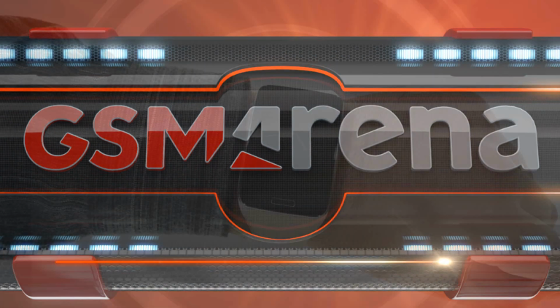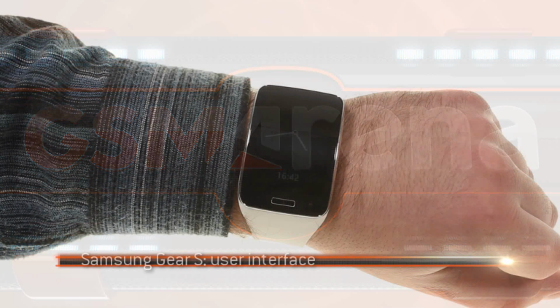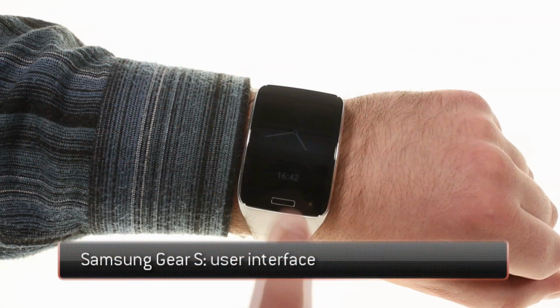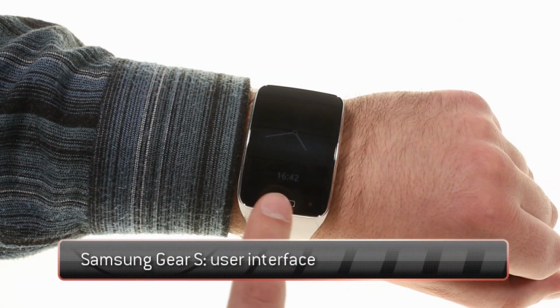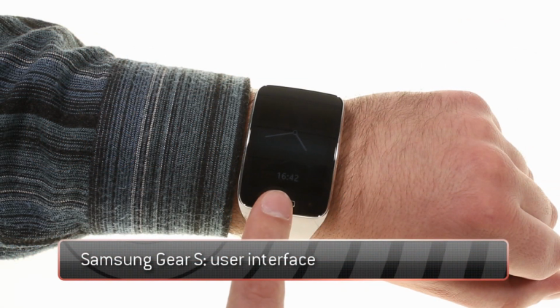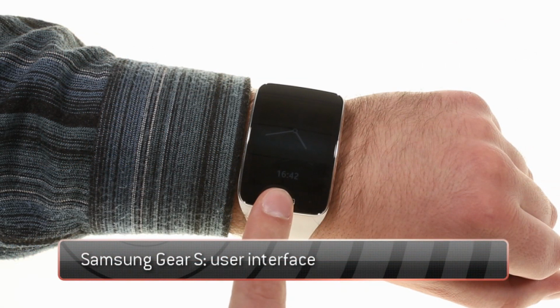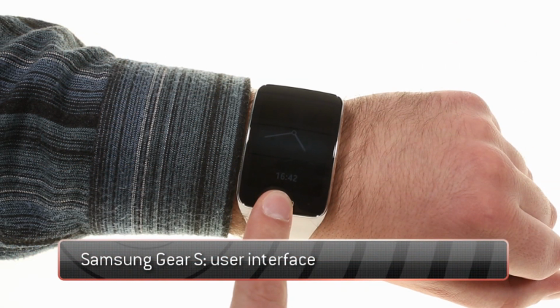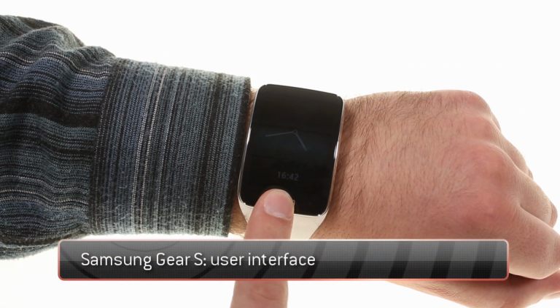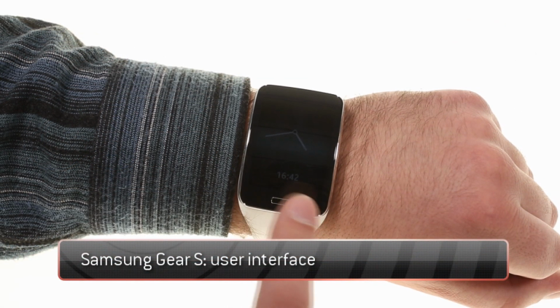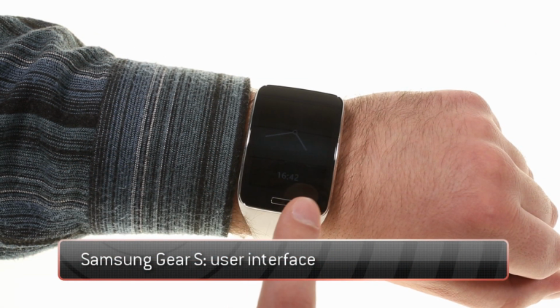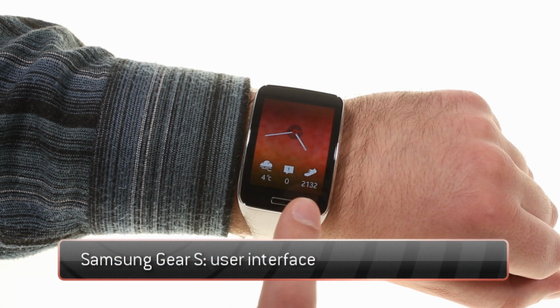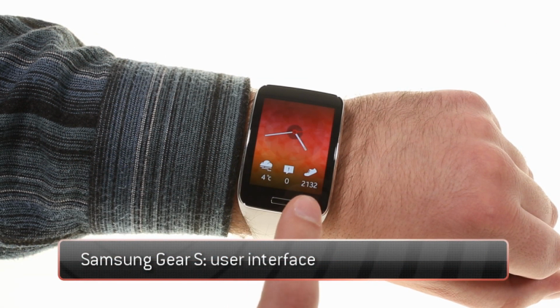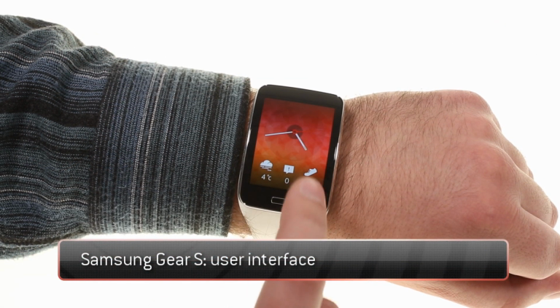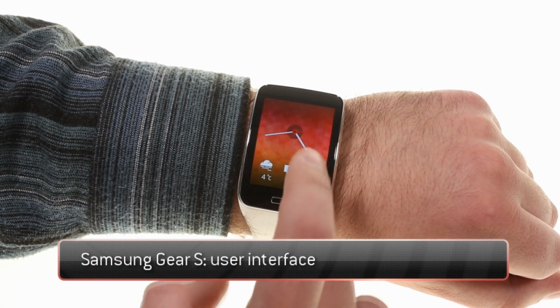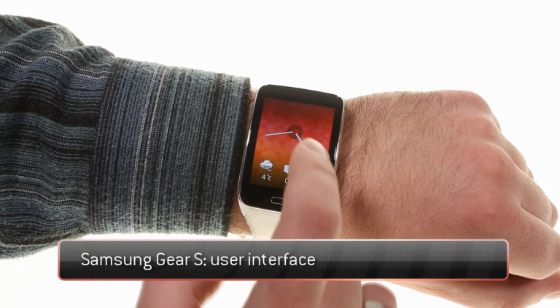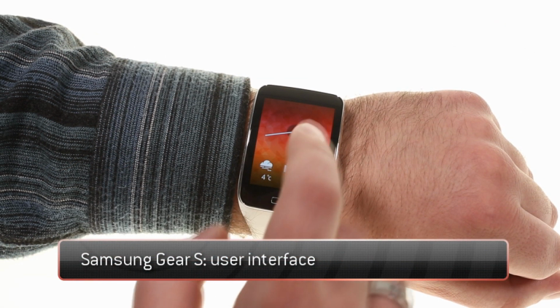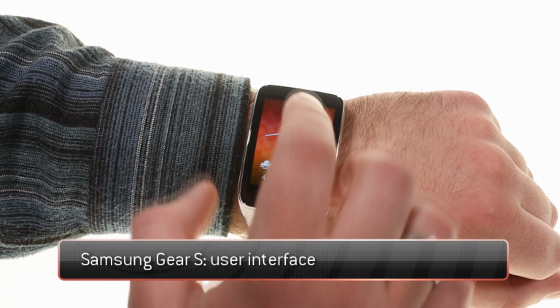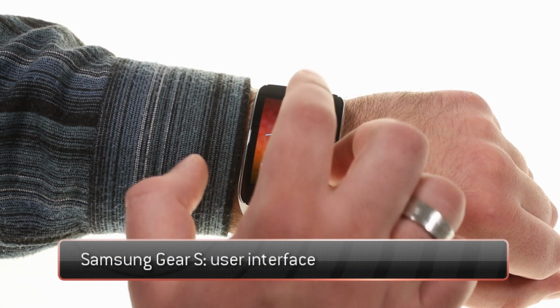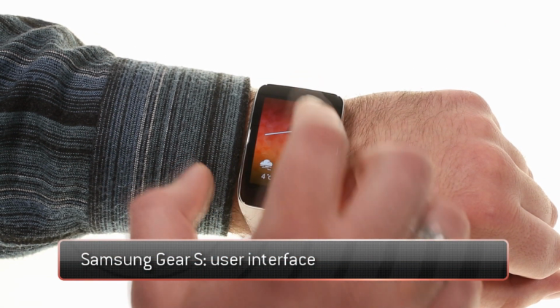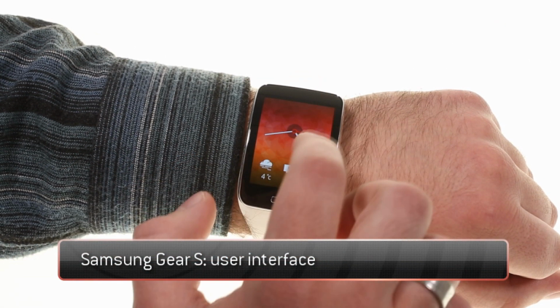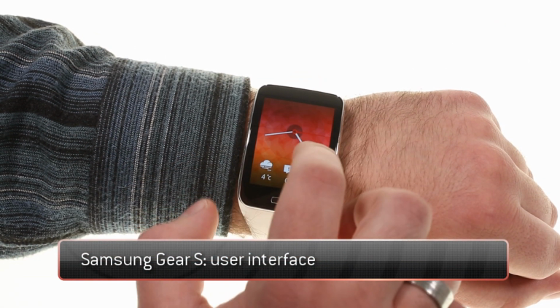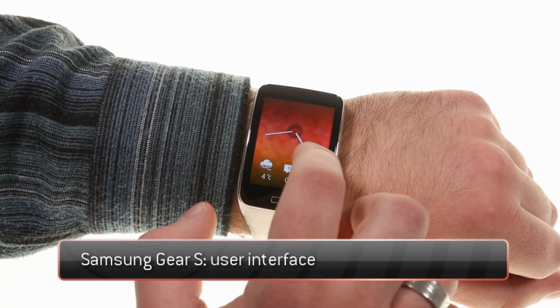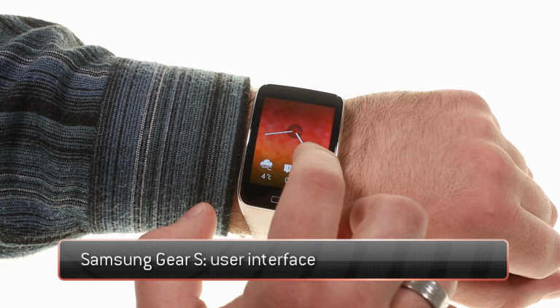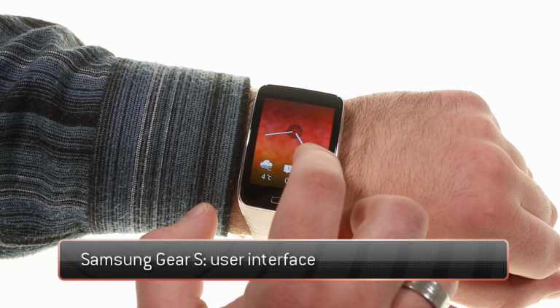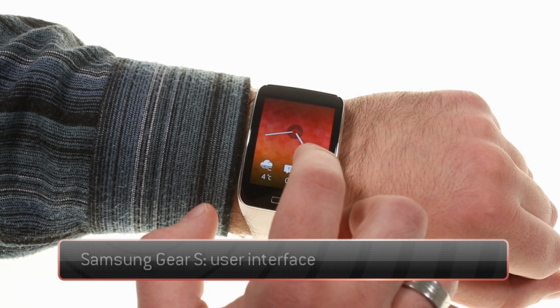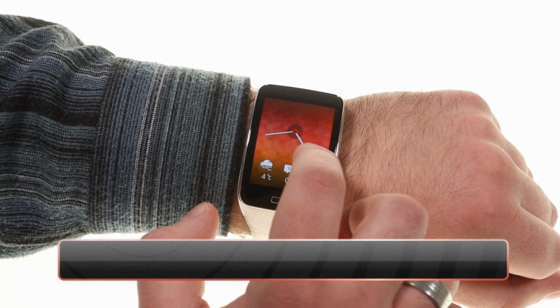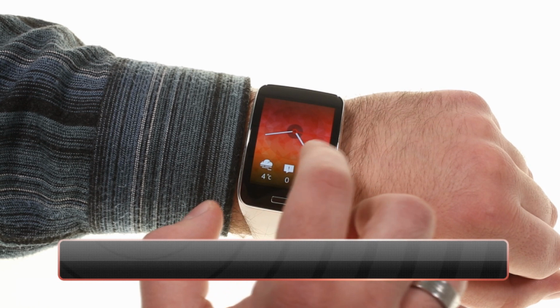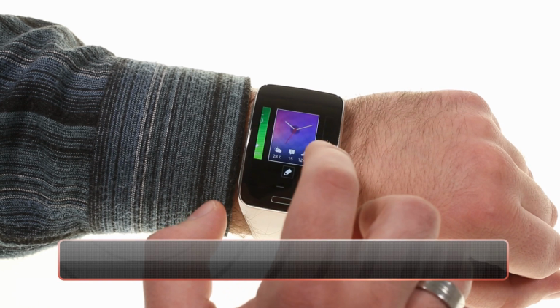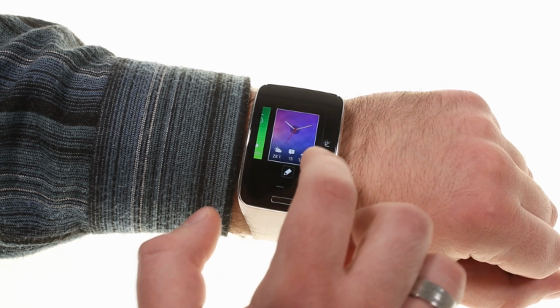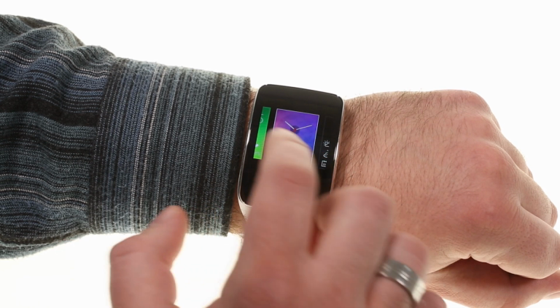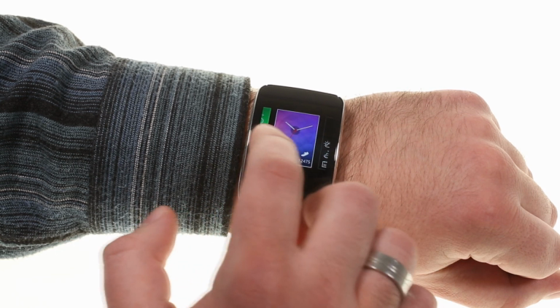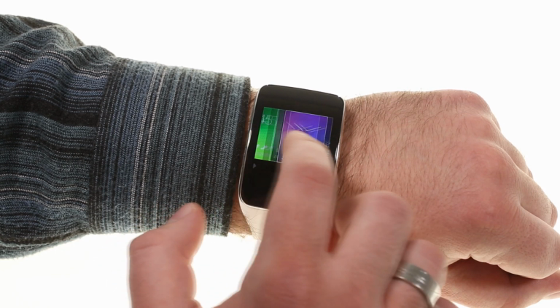The Samsung Gear S is the SIM-loaded, Tizen-running smartwatch that plays nice only with a select few of Samsung smartphones.